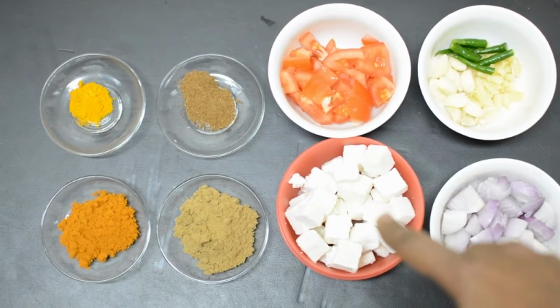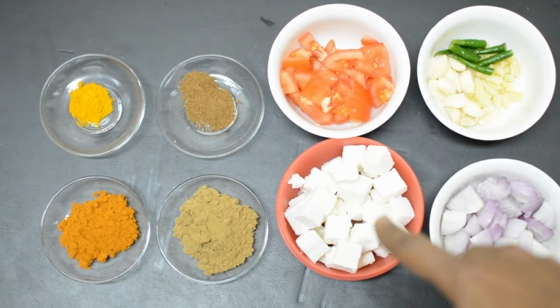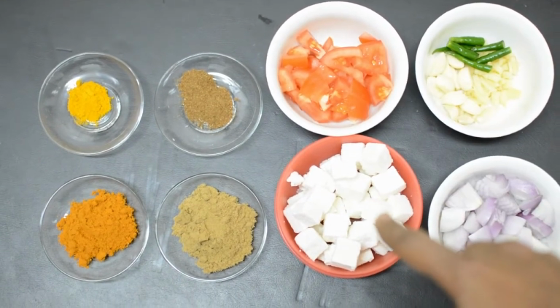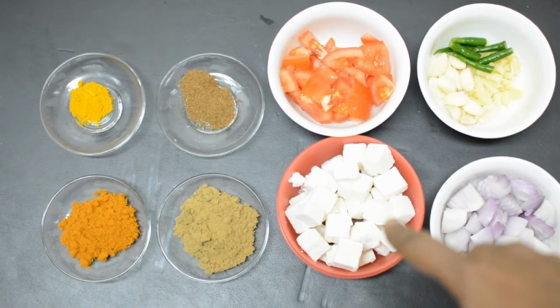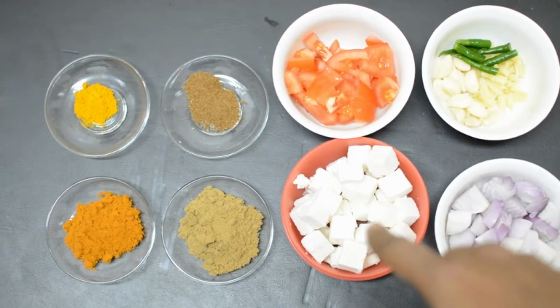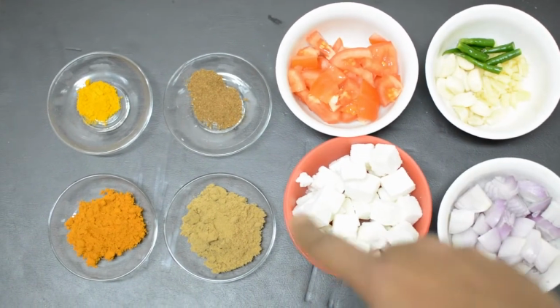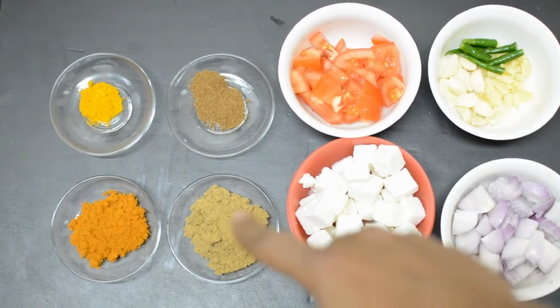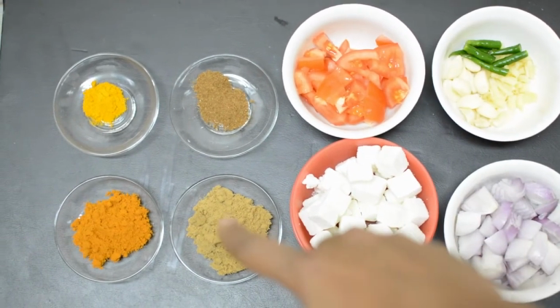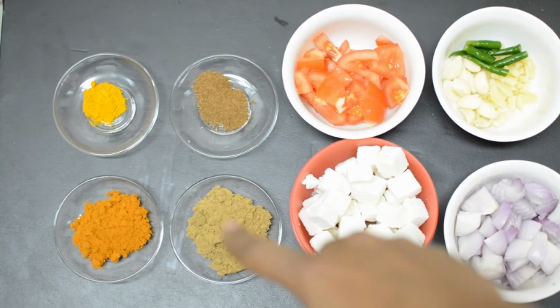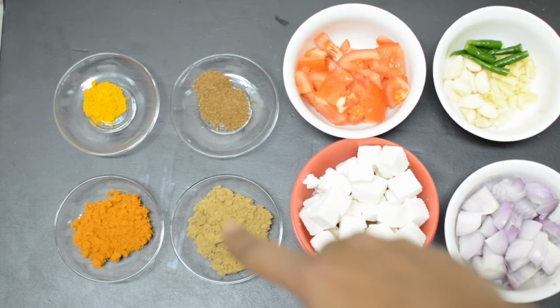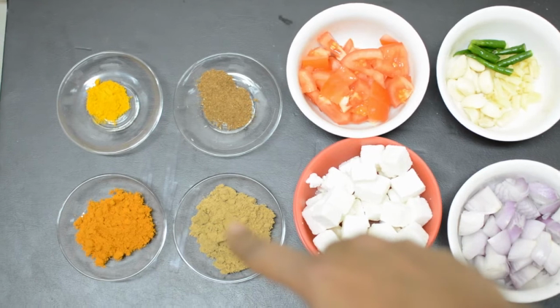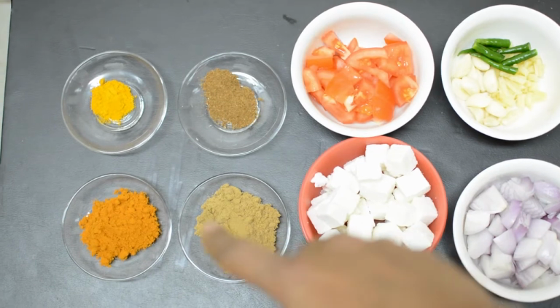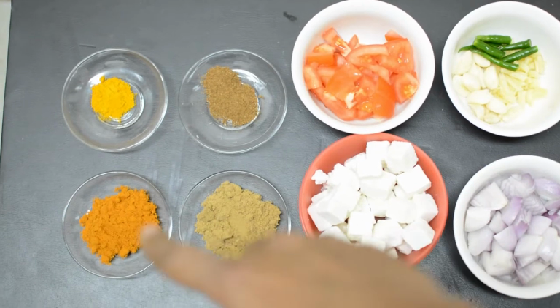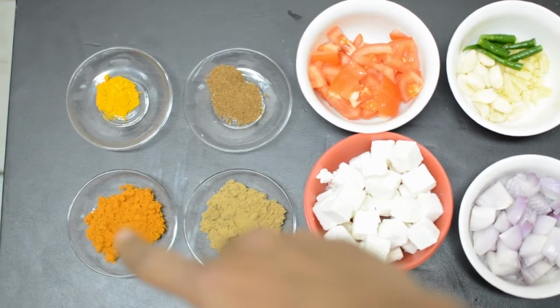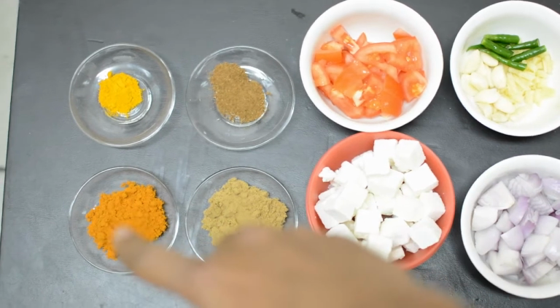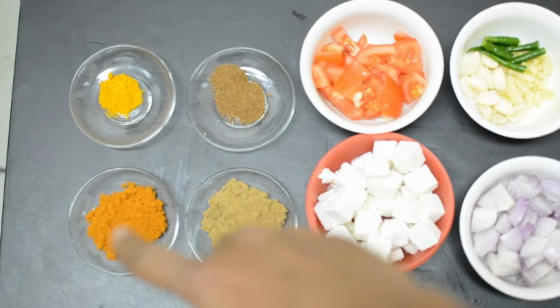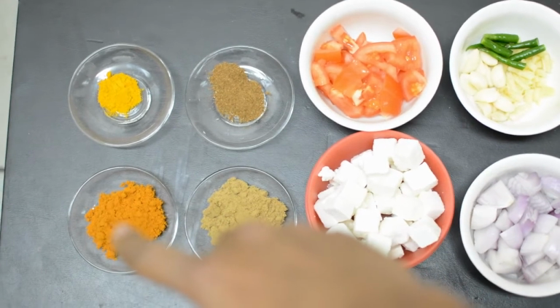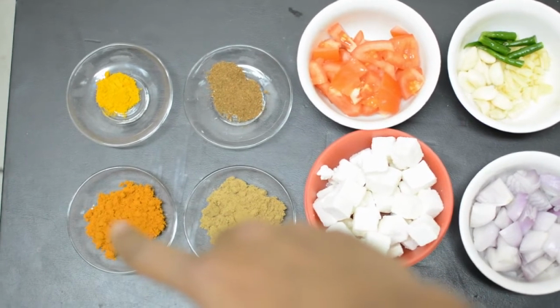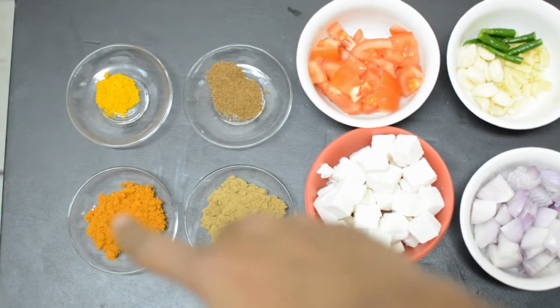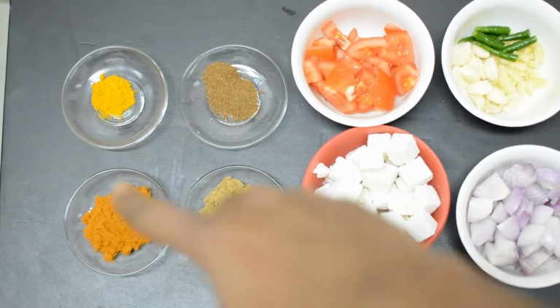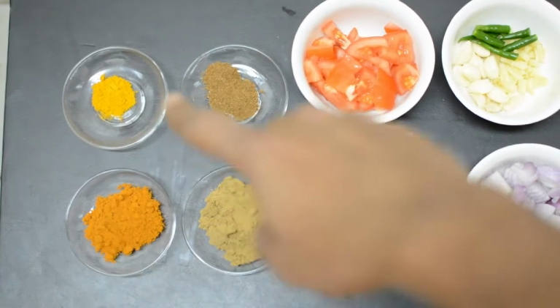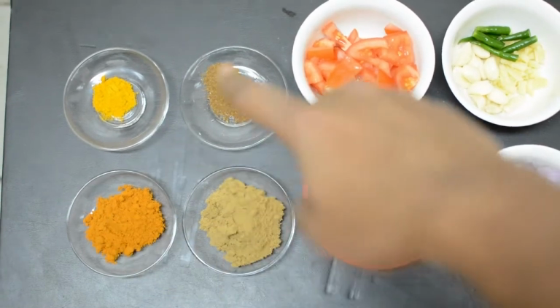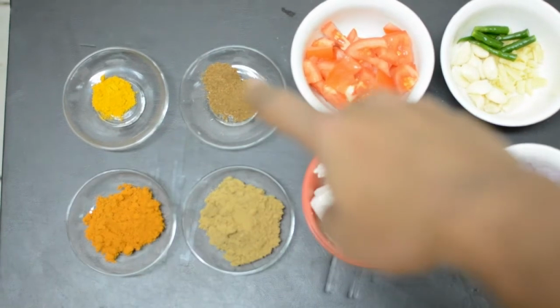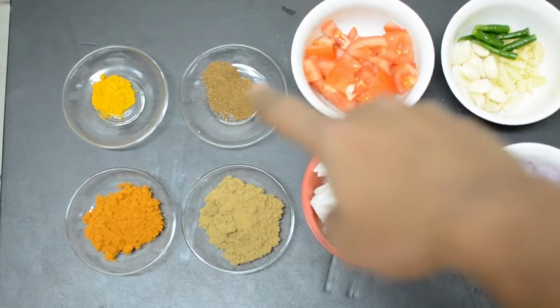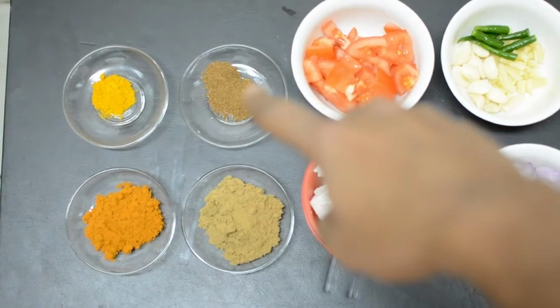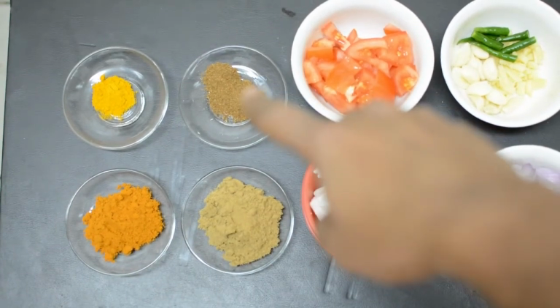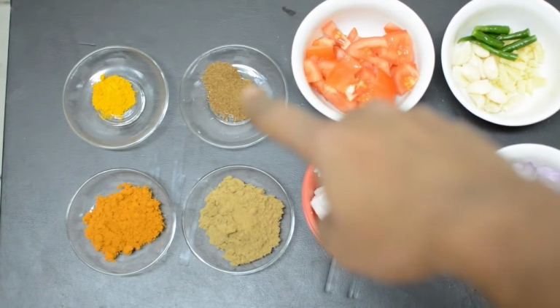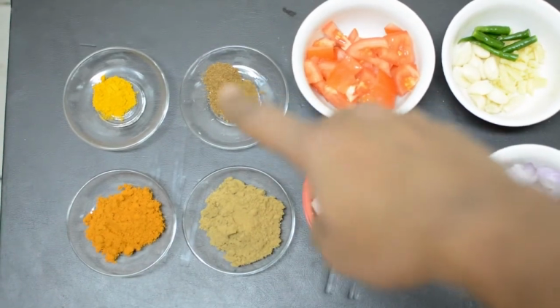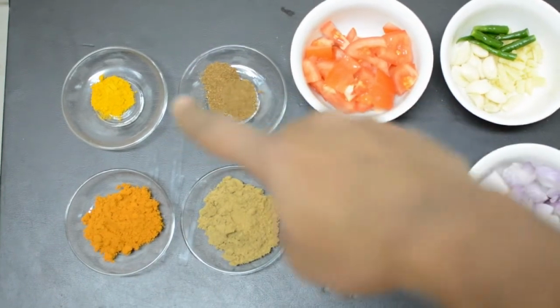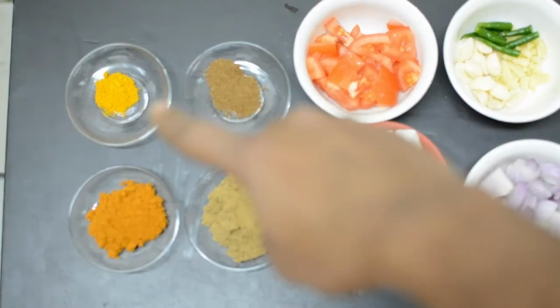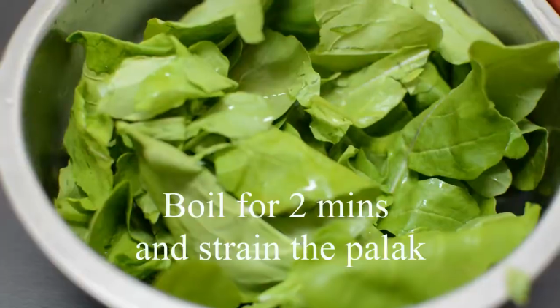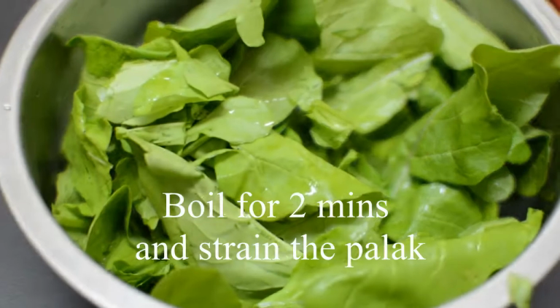1 packet of paneer, 1 cup of paneer, 2 cups of paneer.